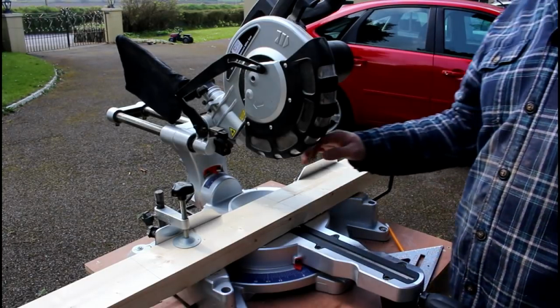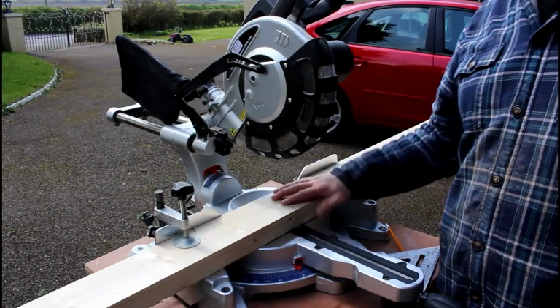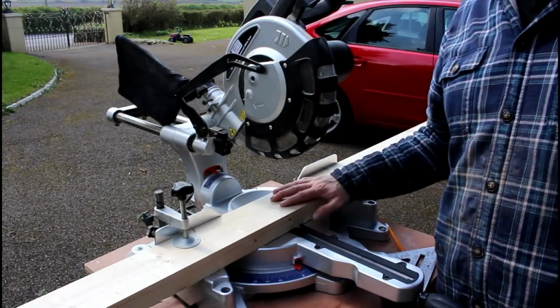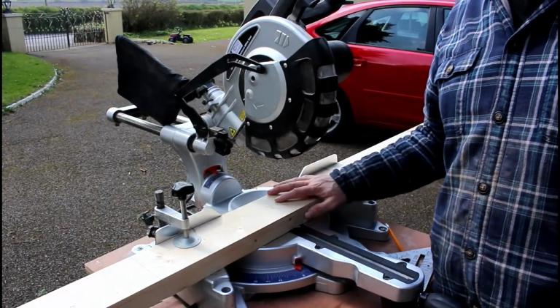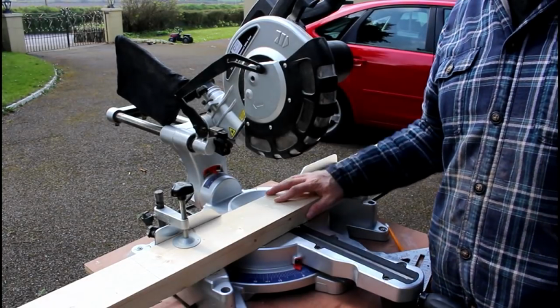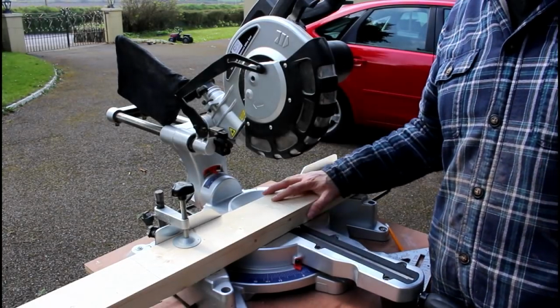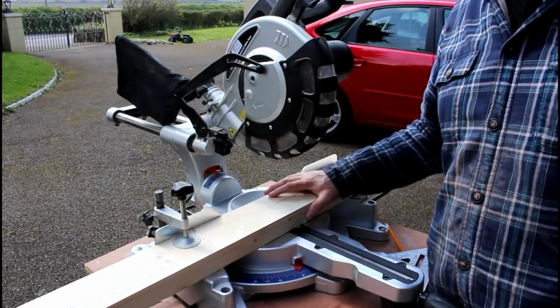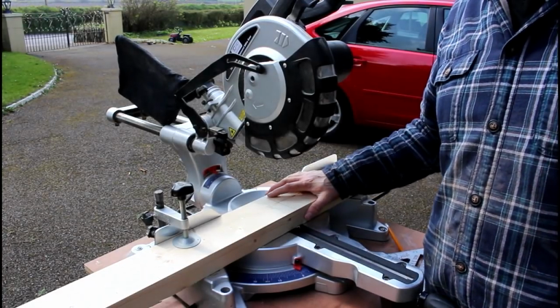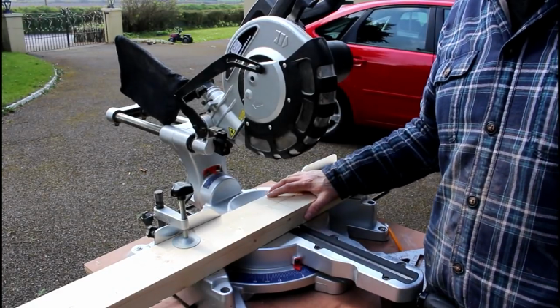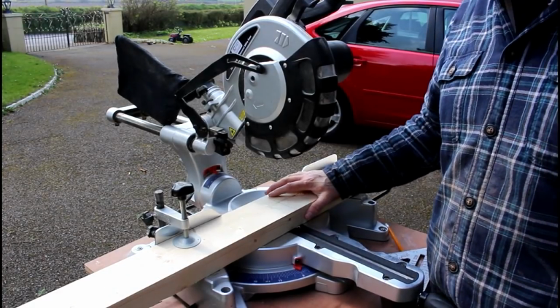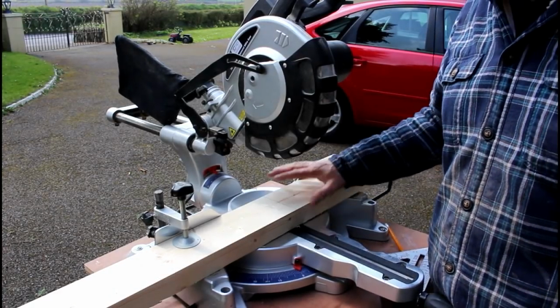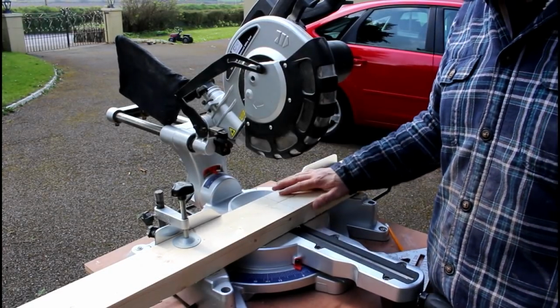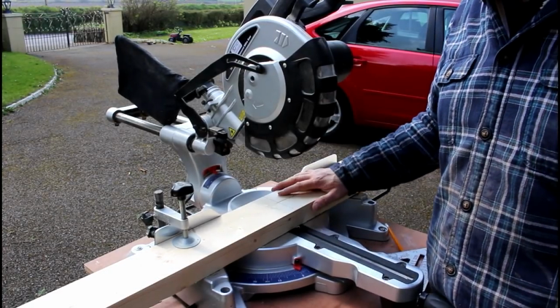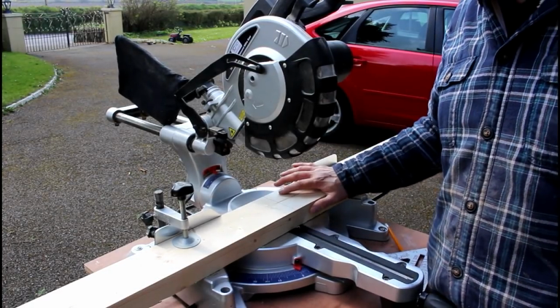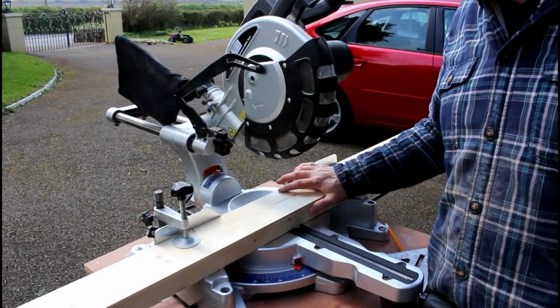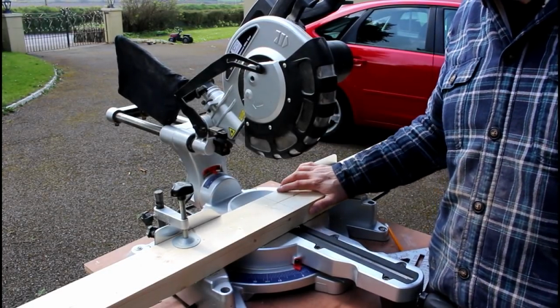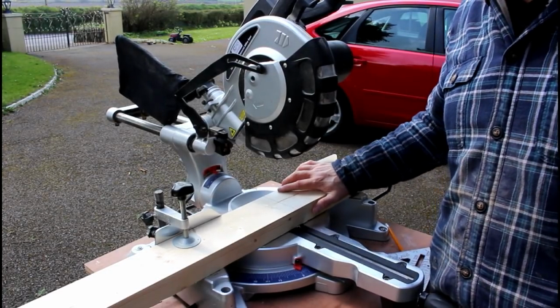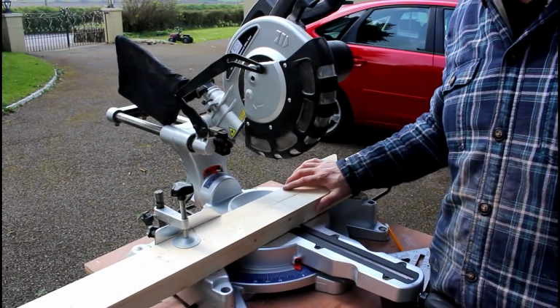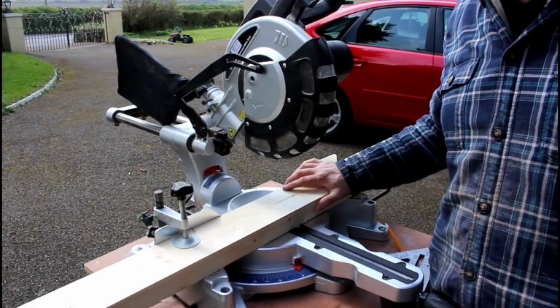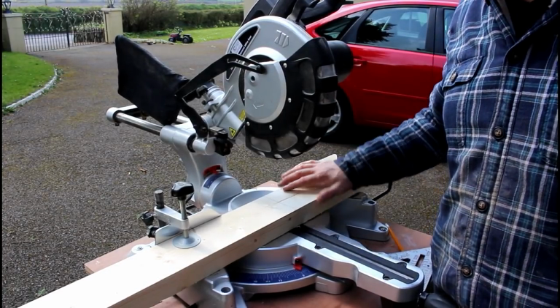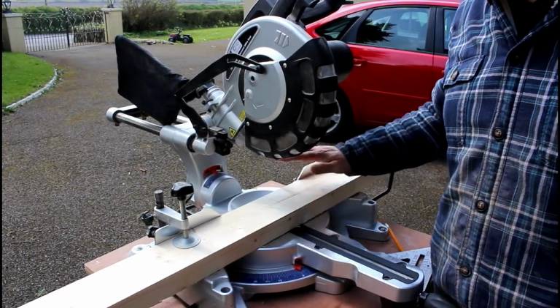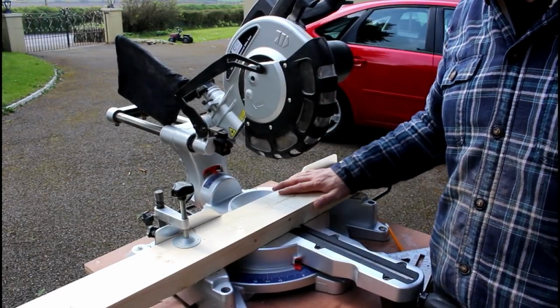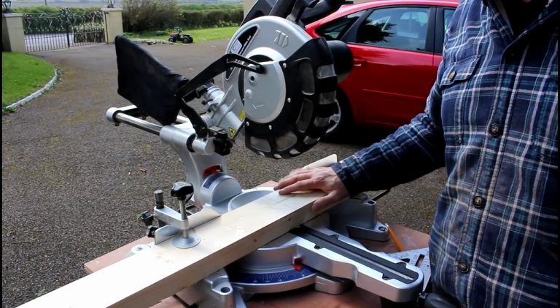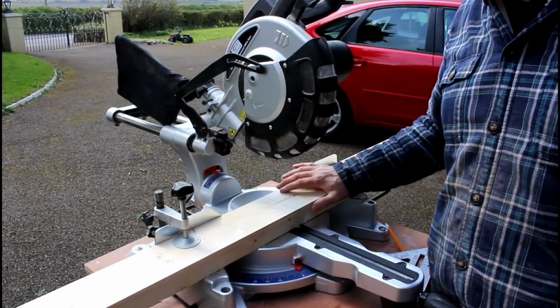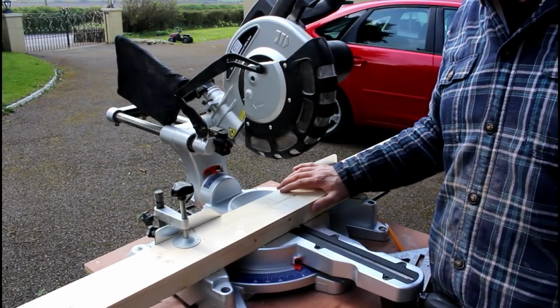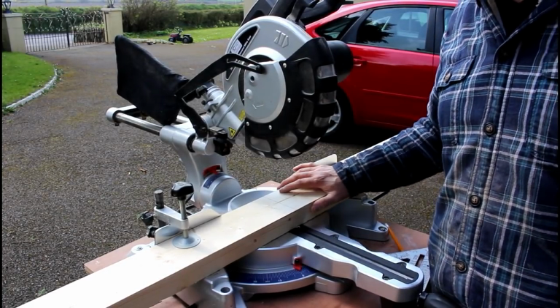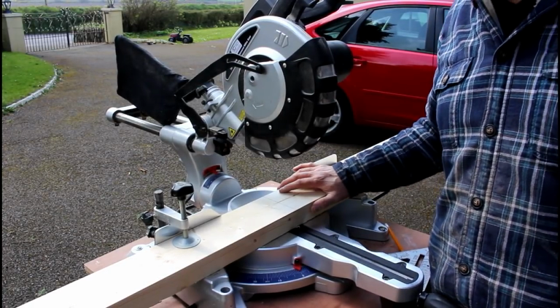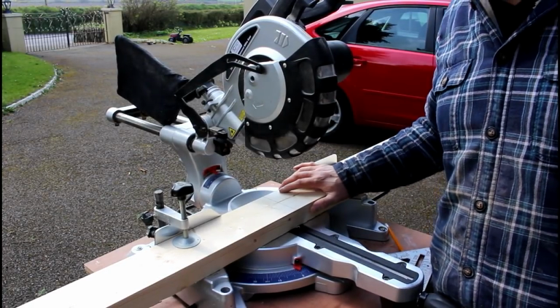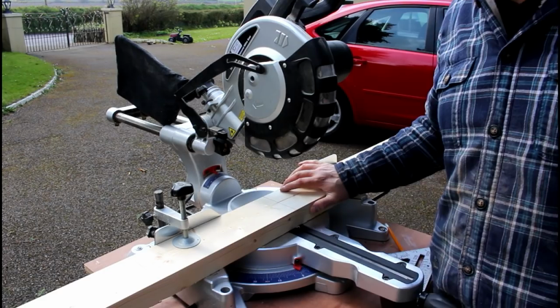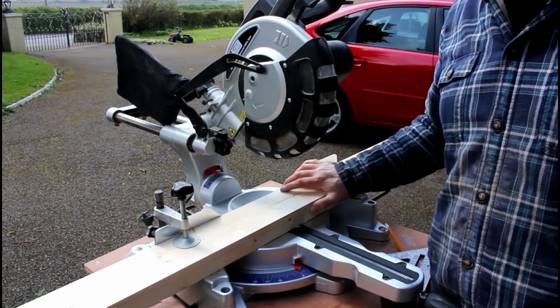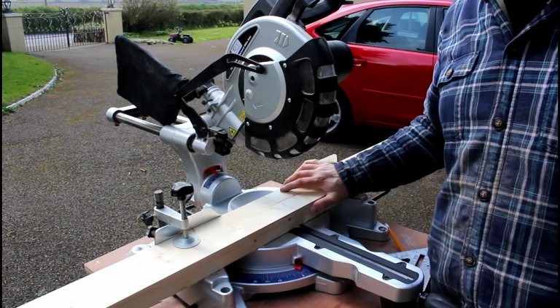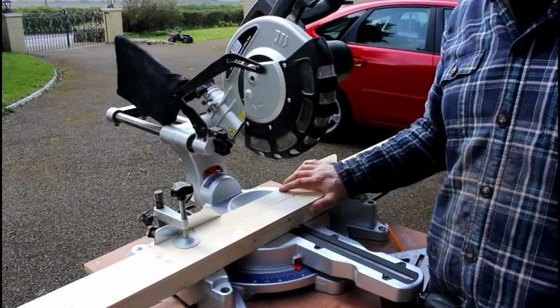I'm going to start with the legs and these need to be 33 inches. We're just going to chop that down on the chop saw.